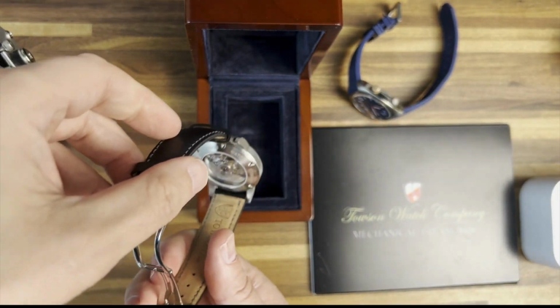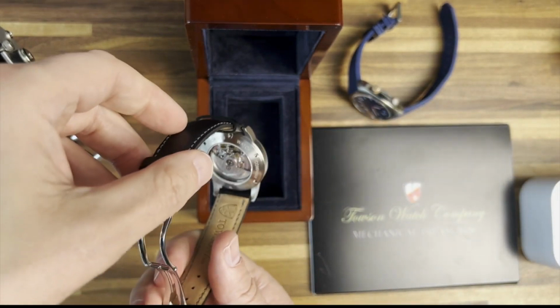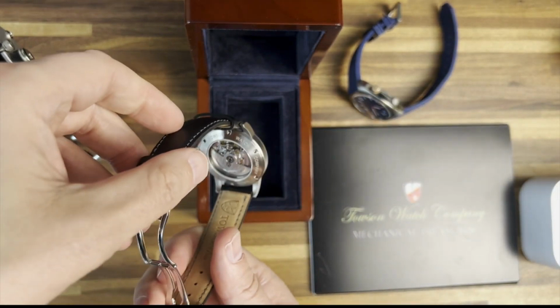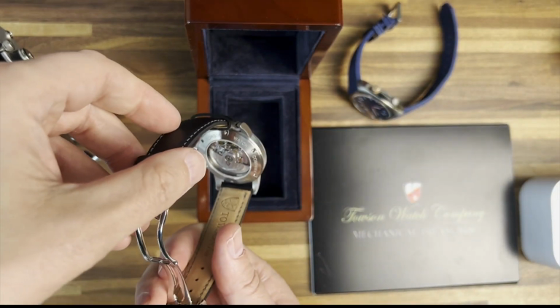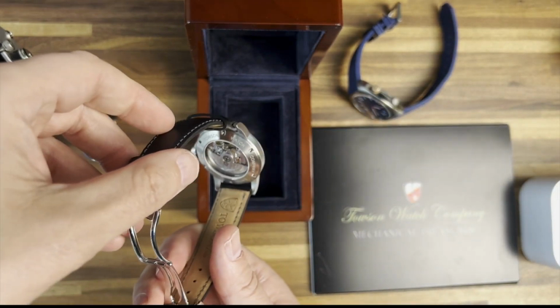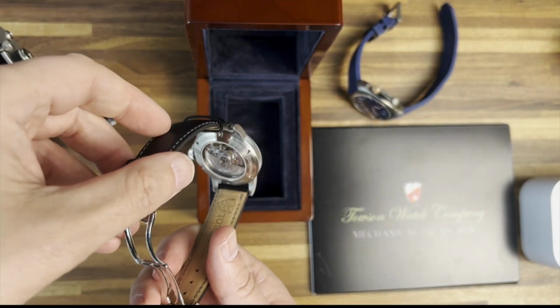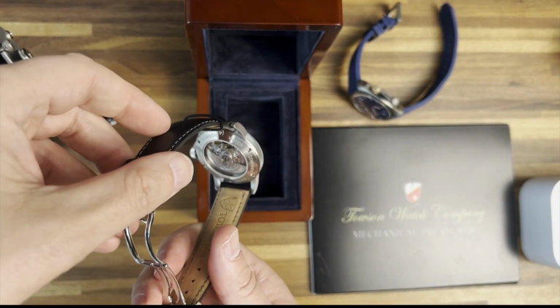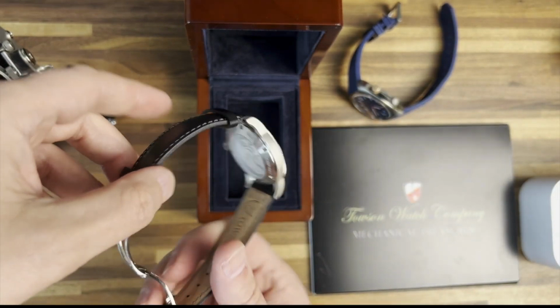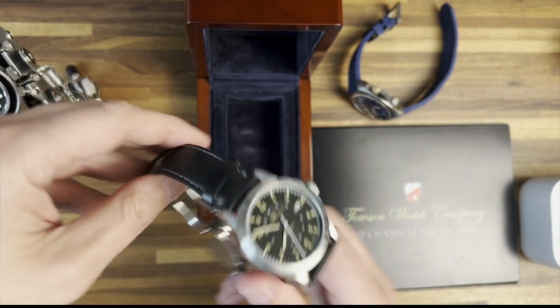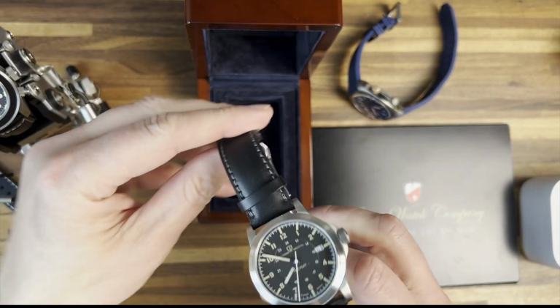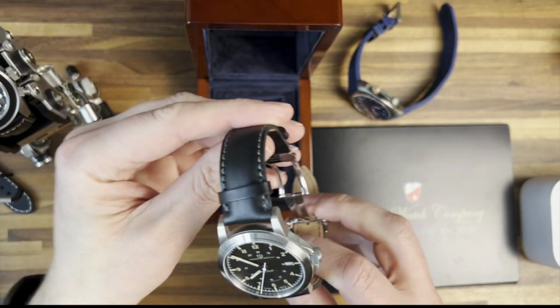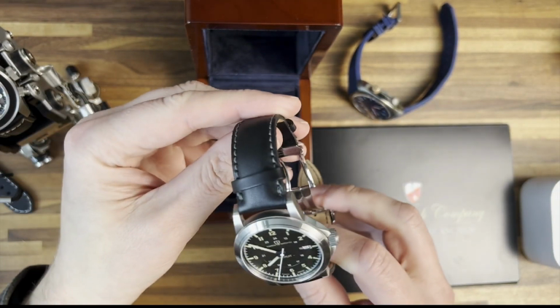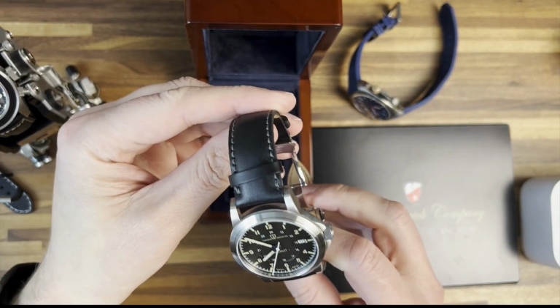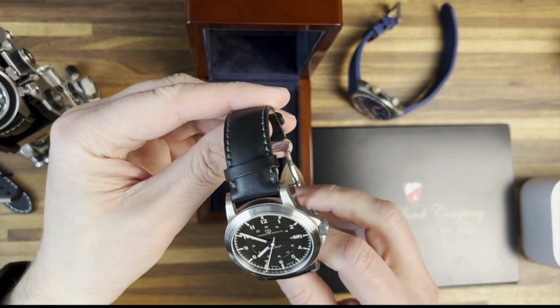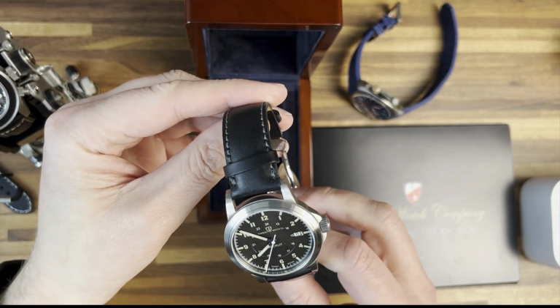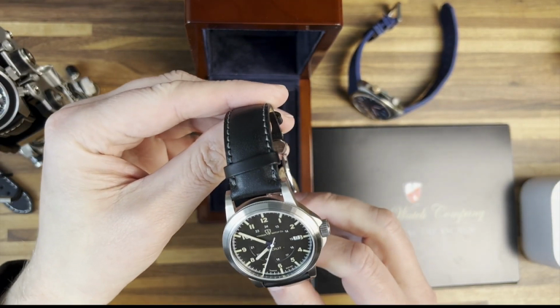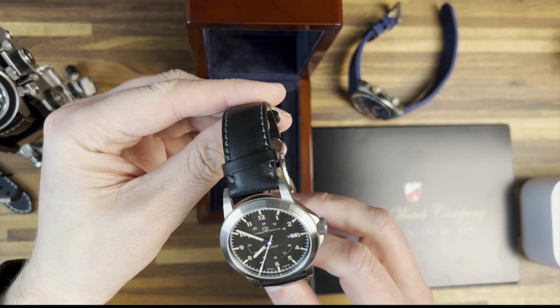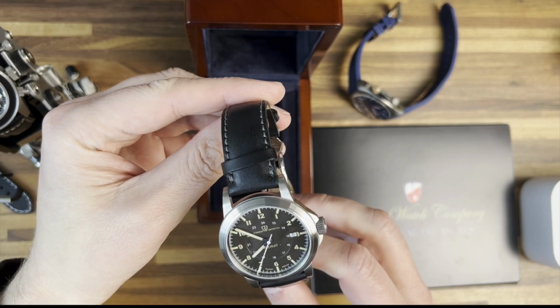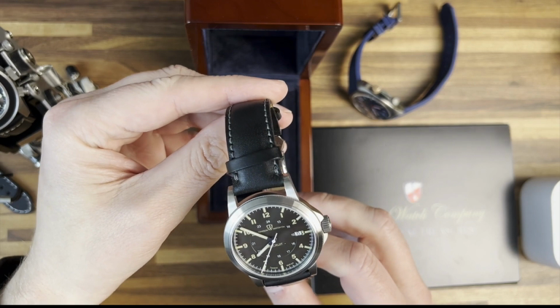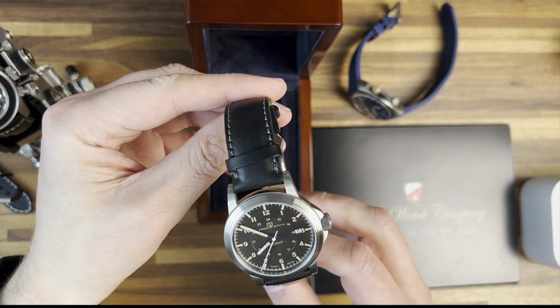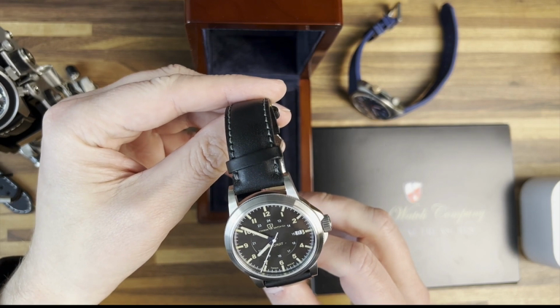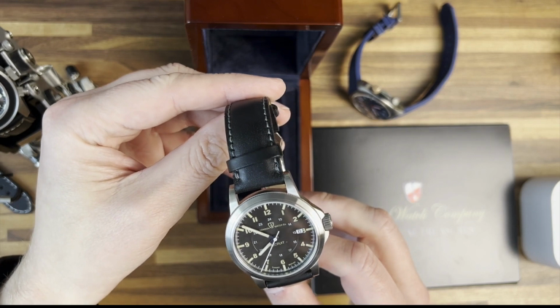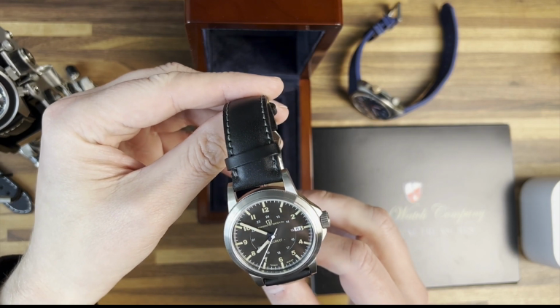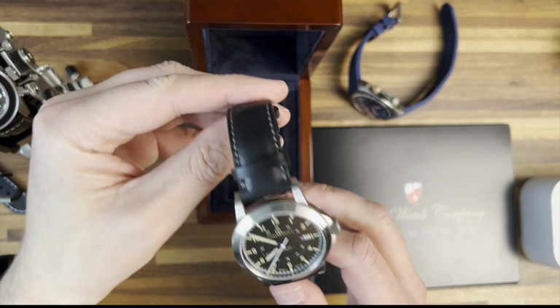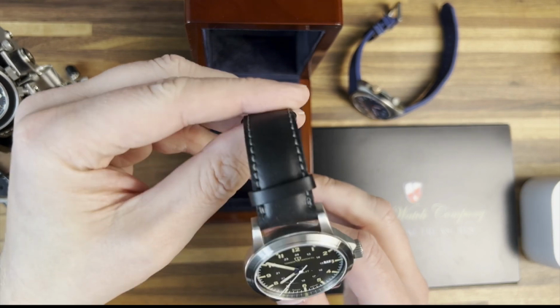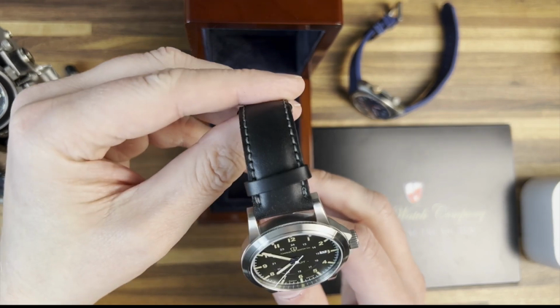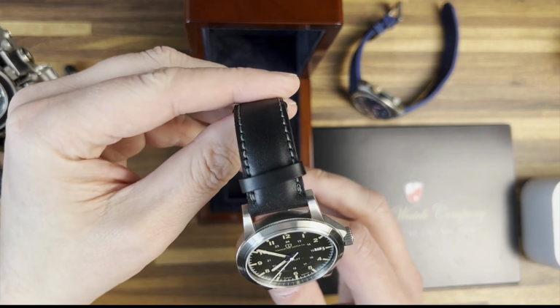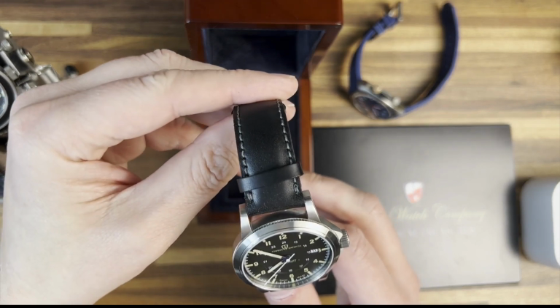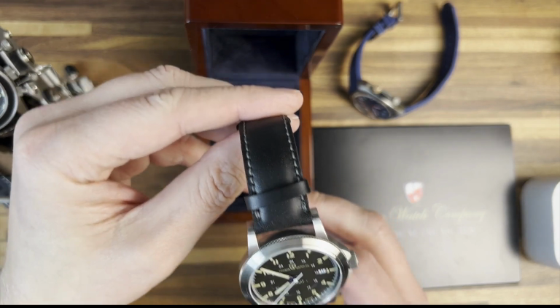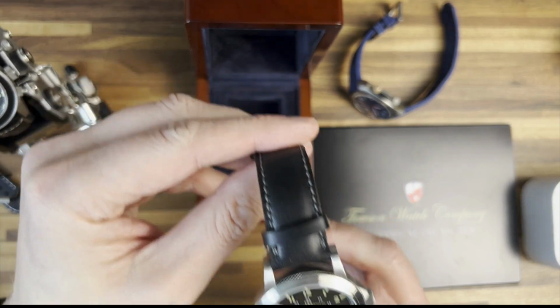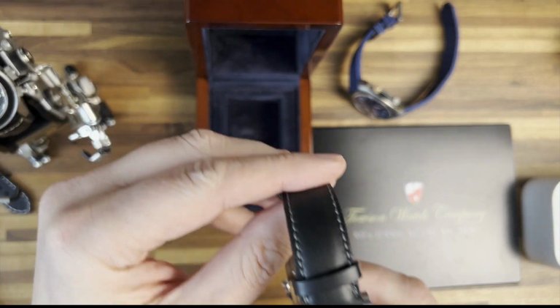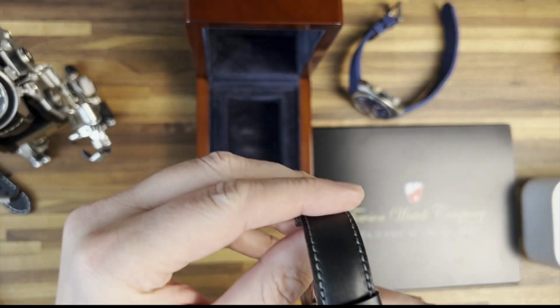Great job Spencer, thank you very much. I will do a full review here in the next day or so.